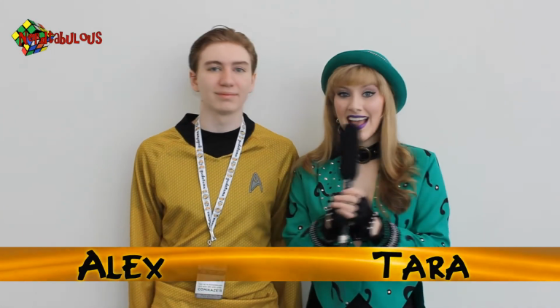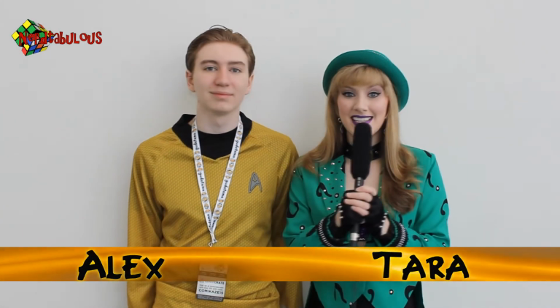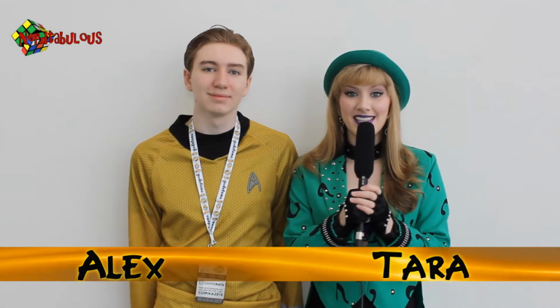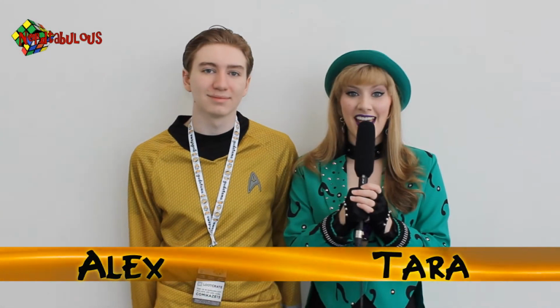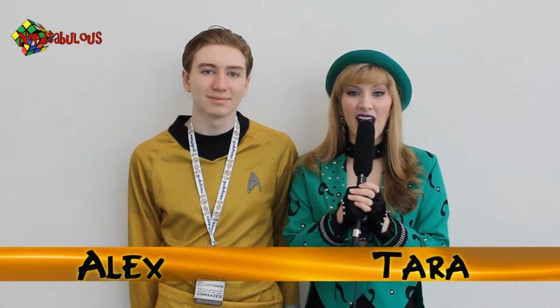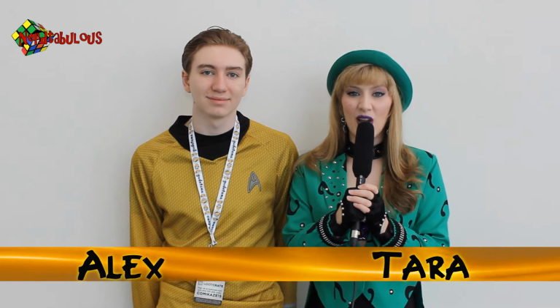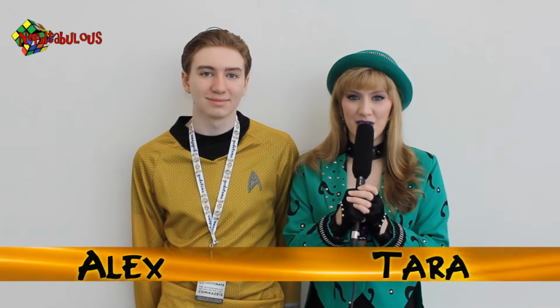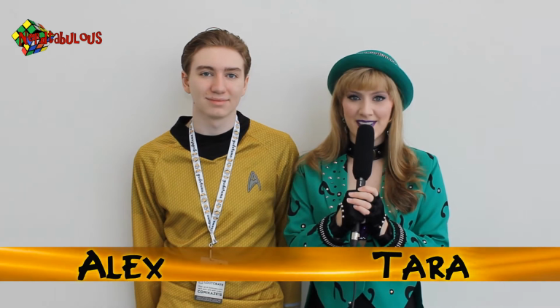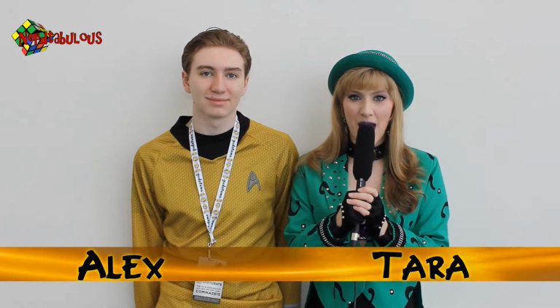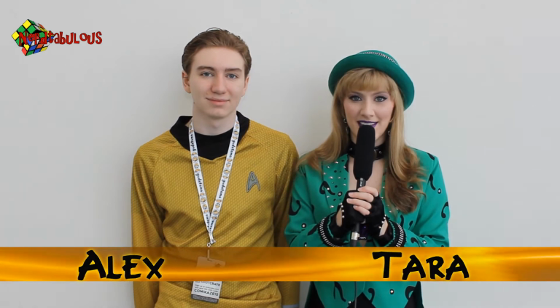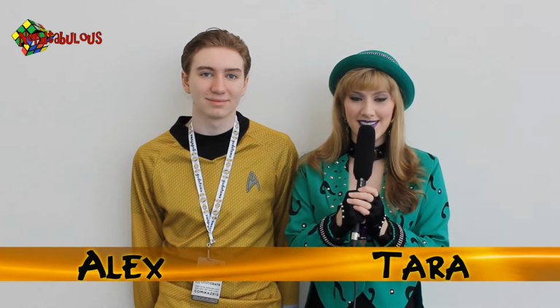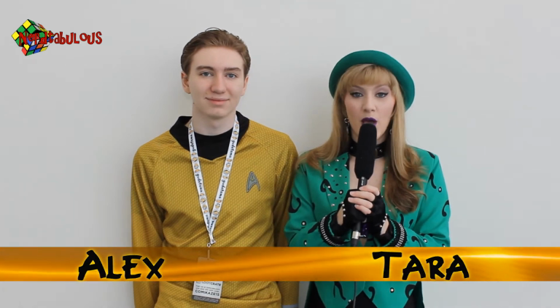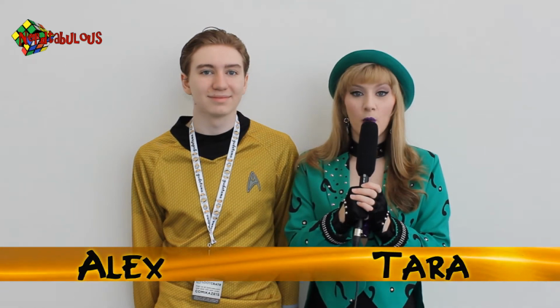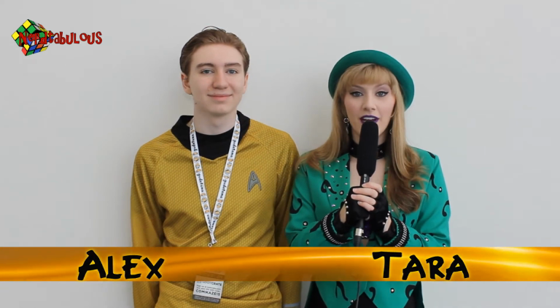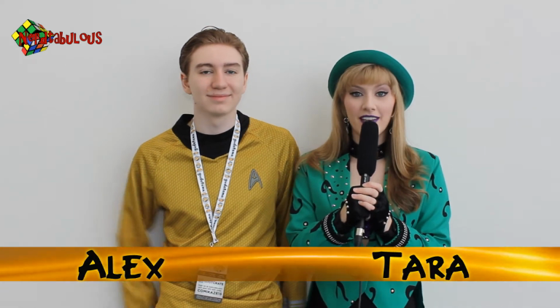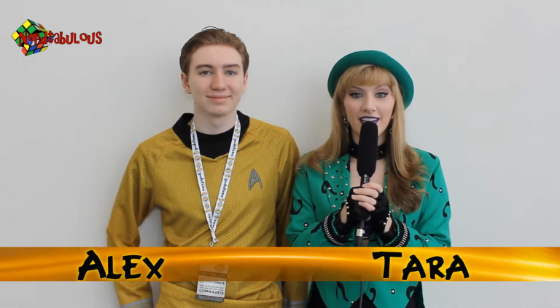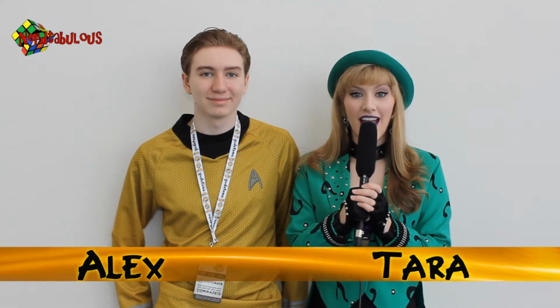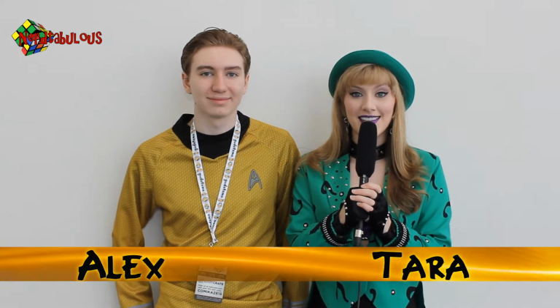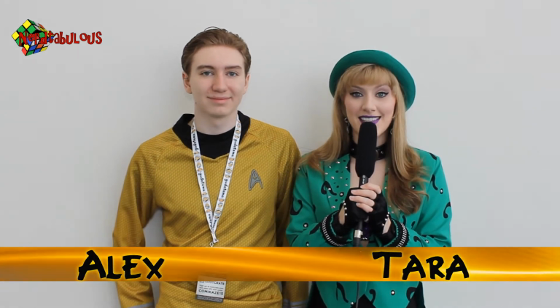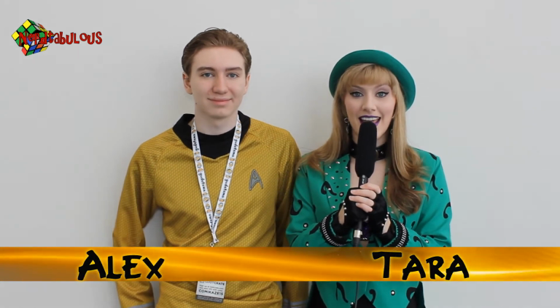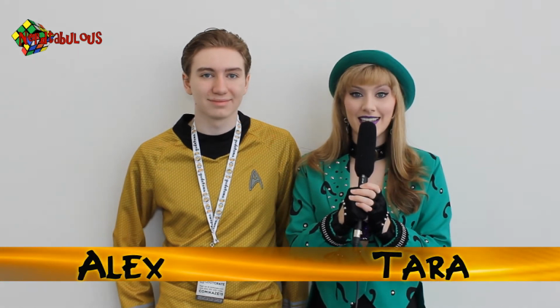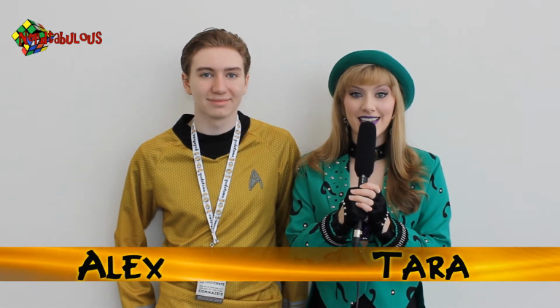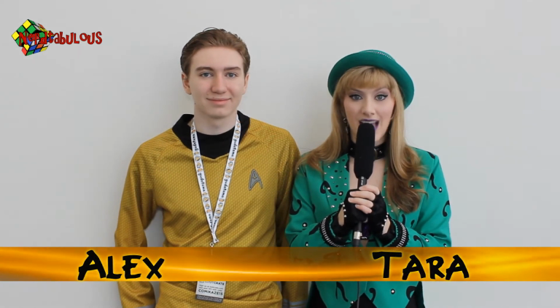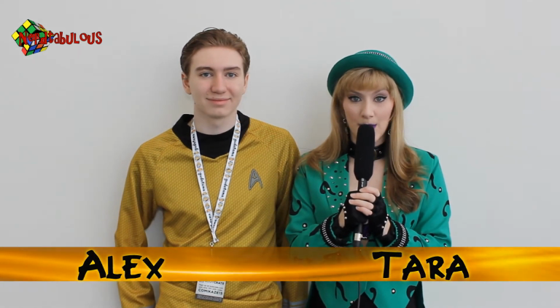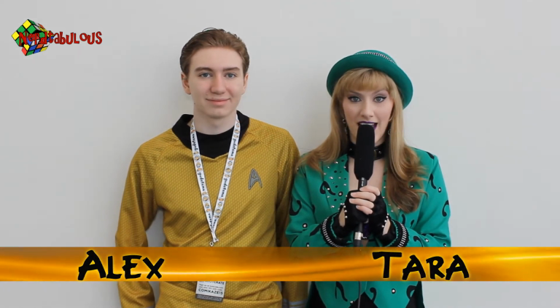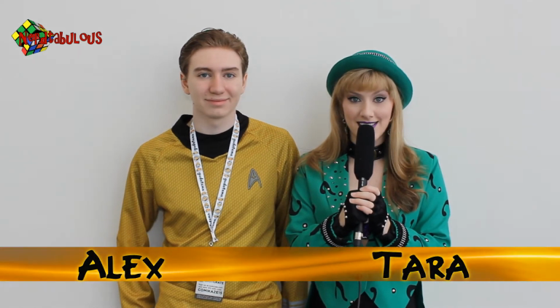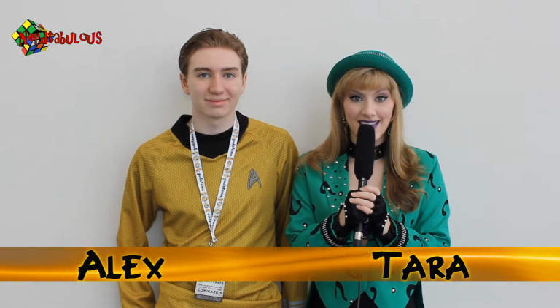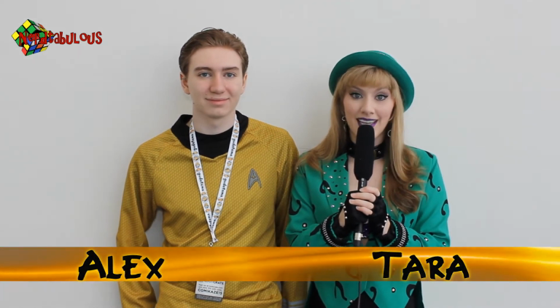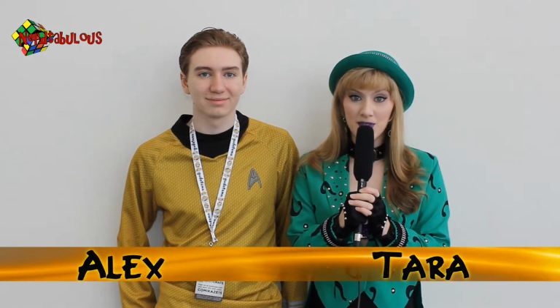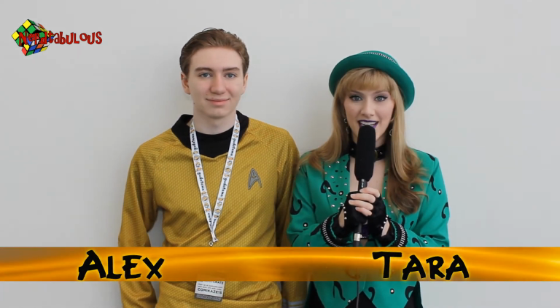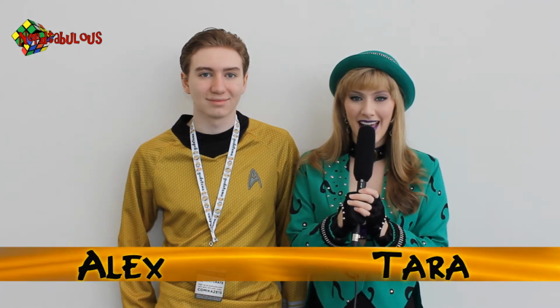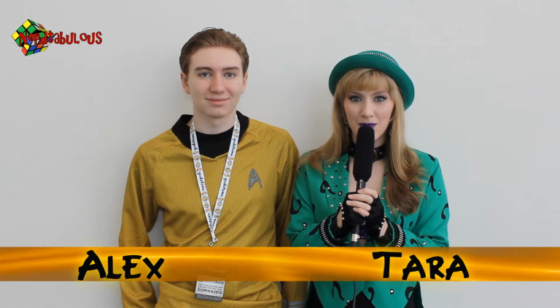And today on Nerdtabulous, we're here at Stan Lee's Kamikaze. Come check it out!